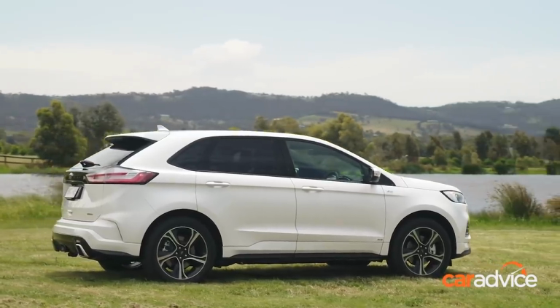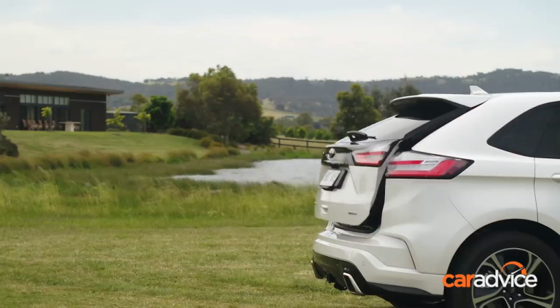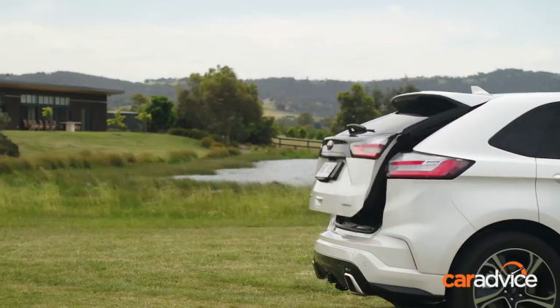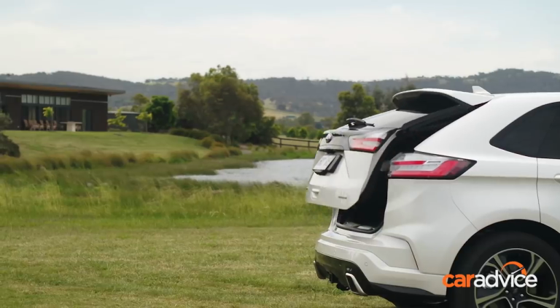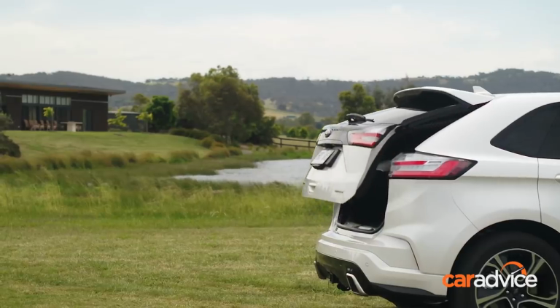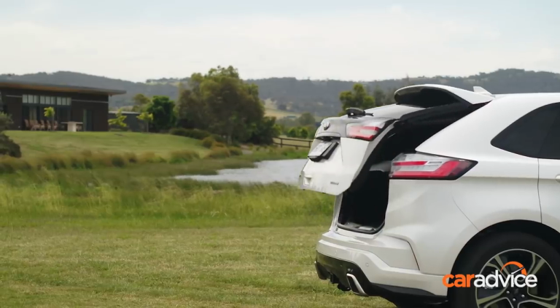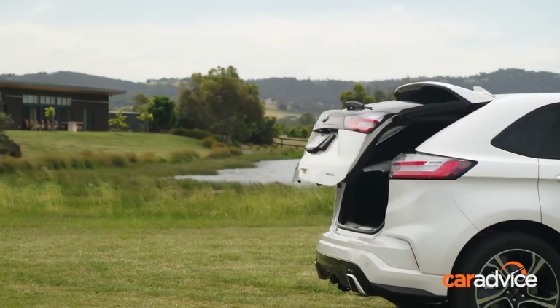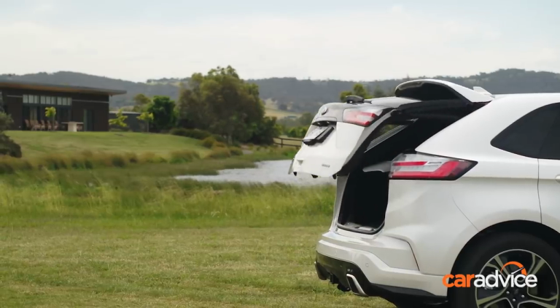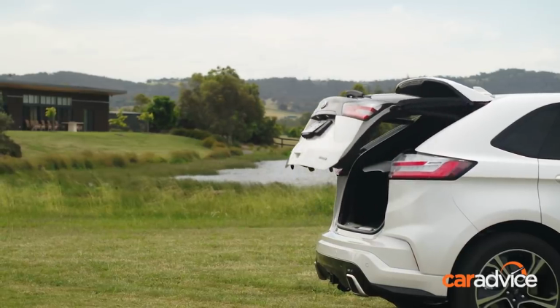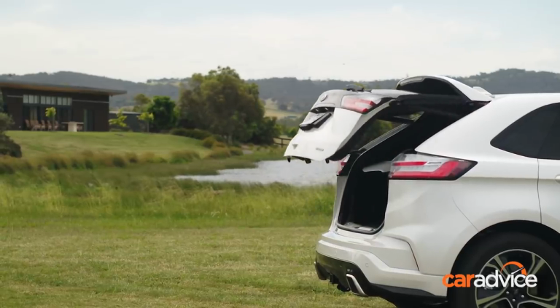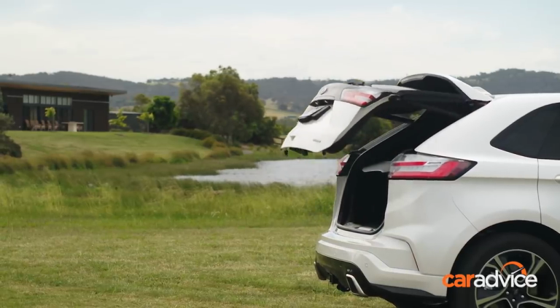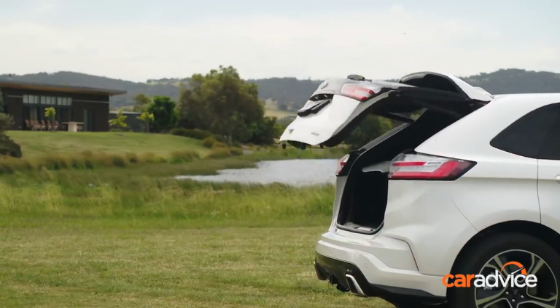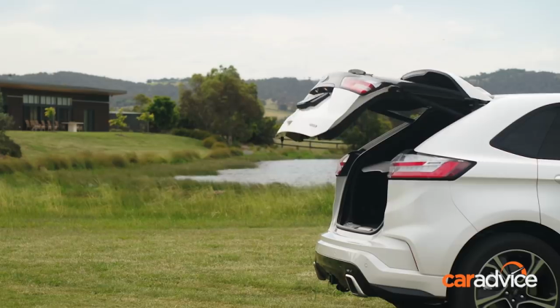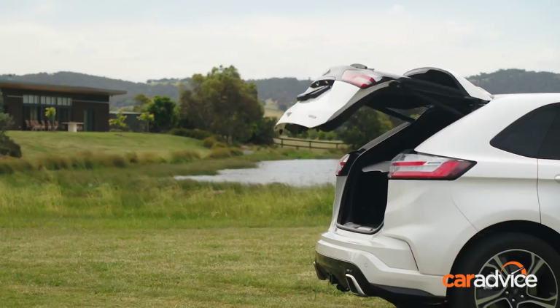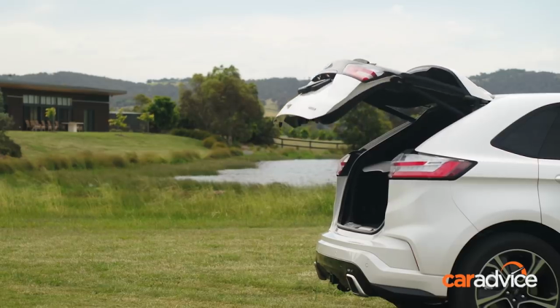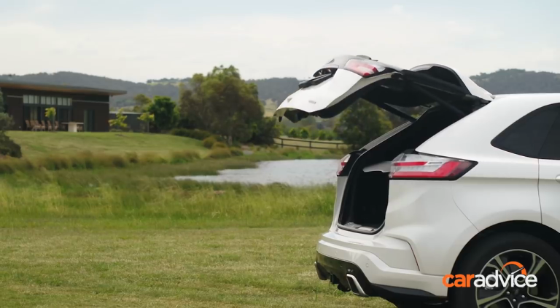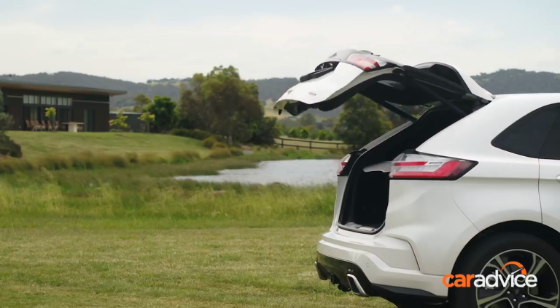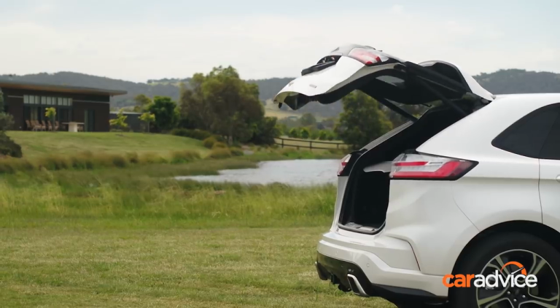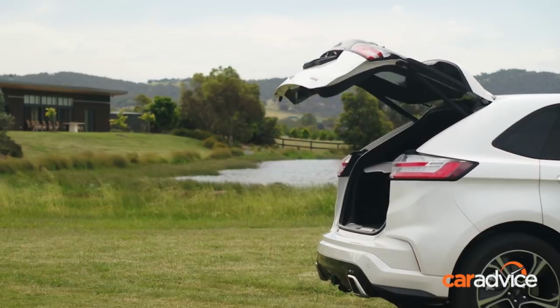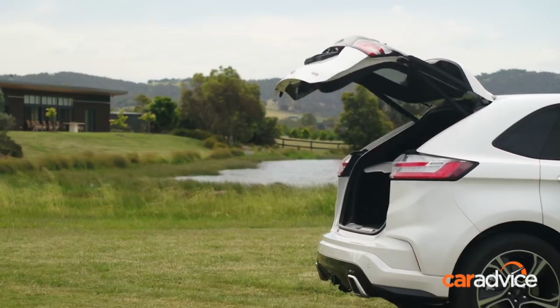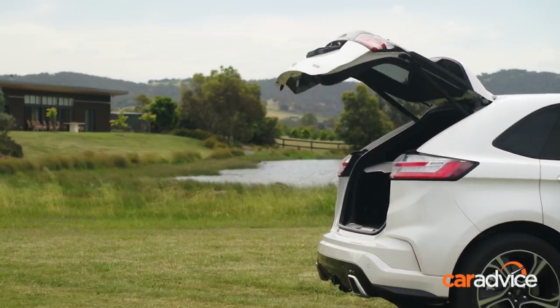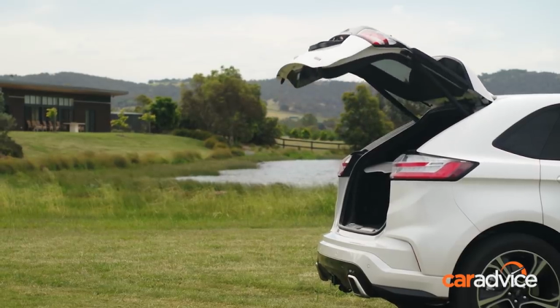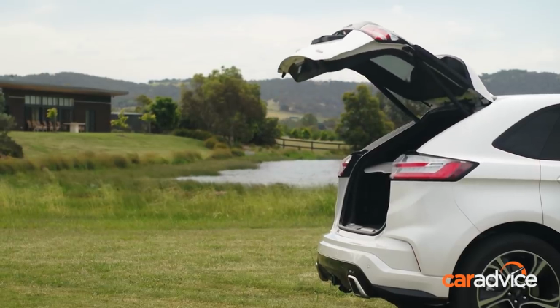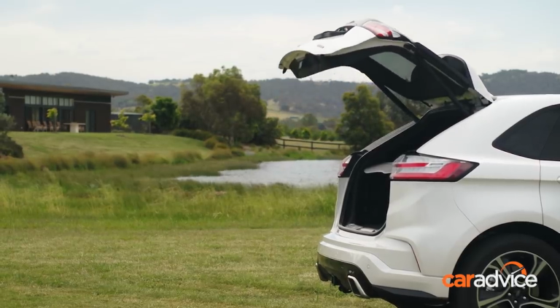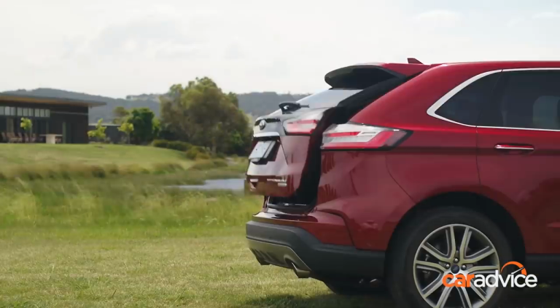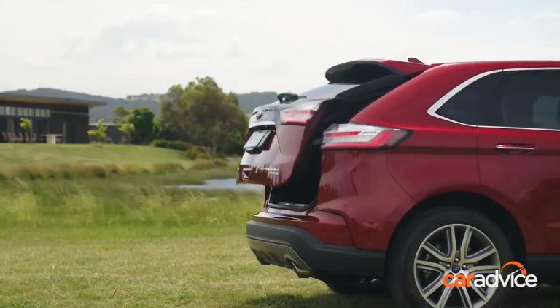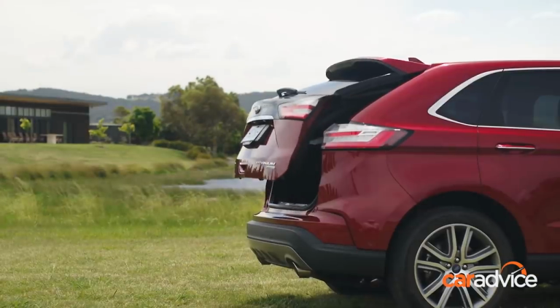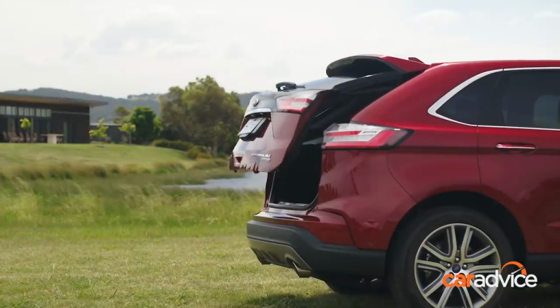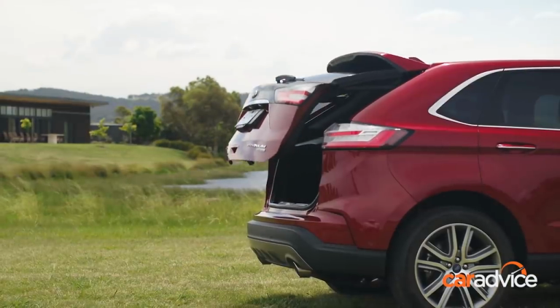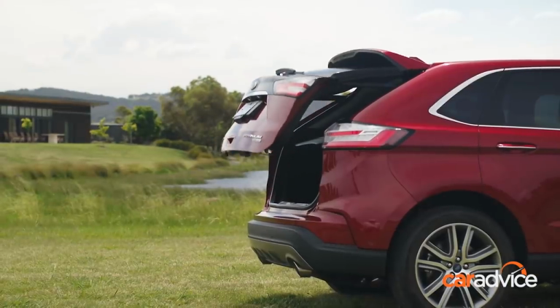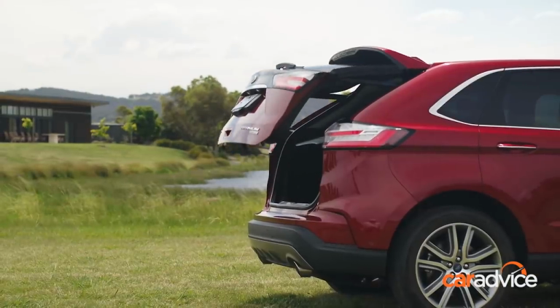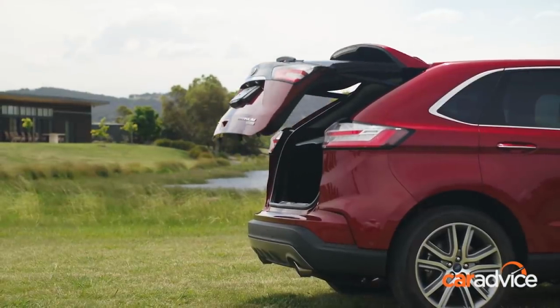At least losing the third row means you've got permanent access to a huge boot, and the rear seats fold easily via electric release buttons to expand stowing space. An auto tailgate with hands-free function is standard on the mid-range ST Line variant as well as the range-topping Titanium.